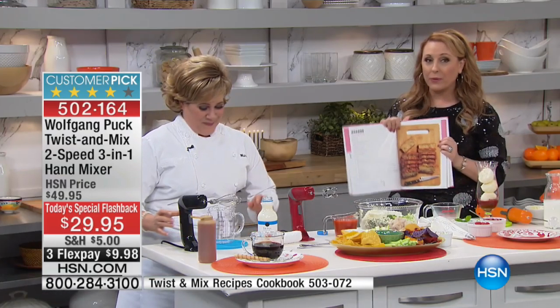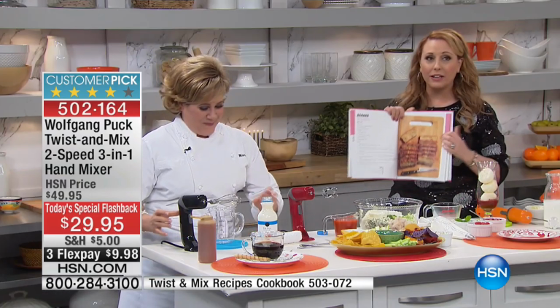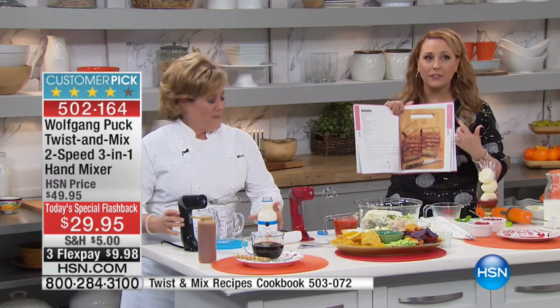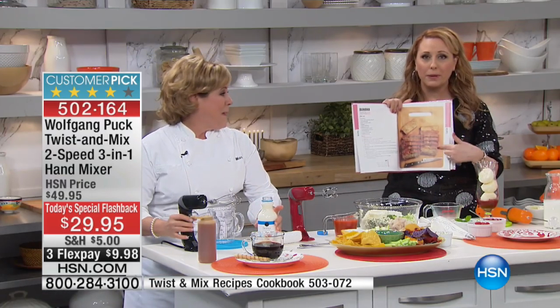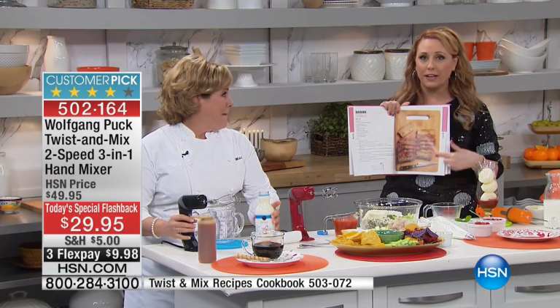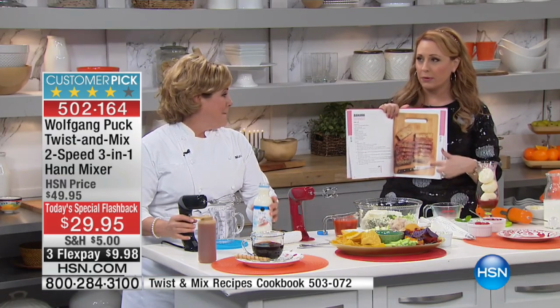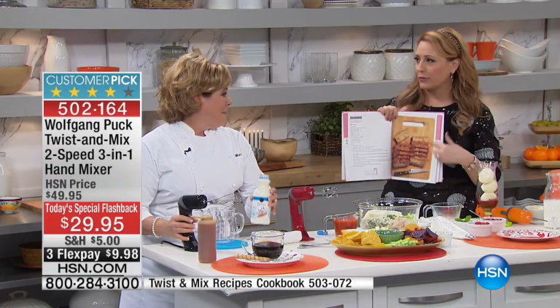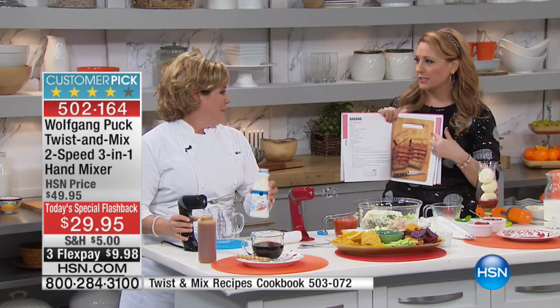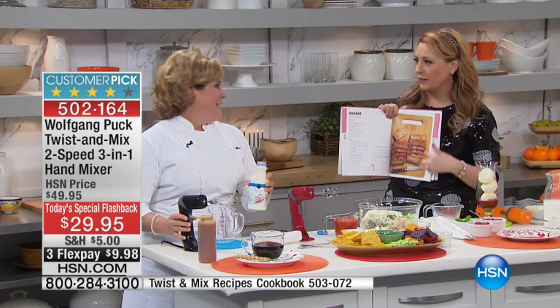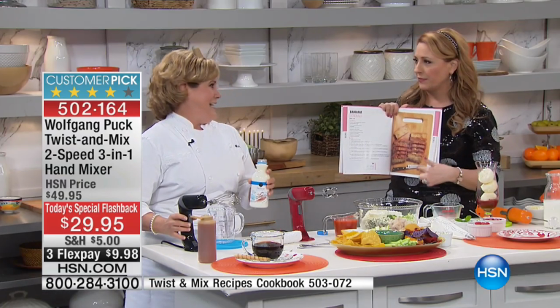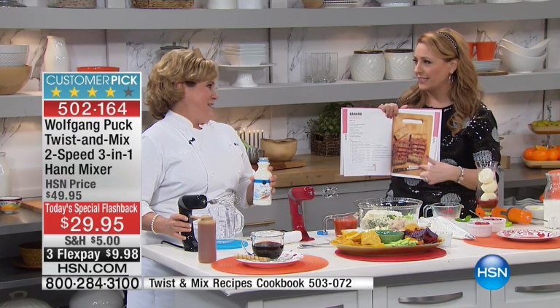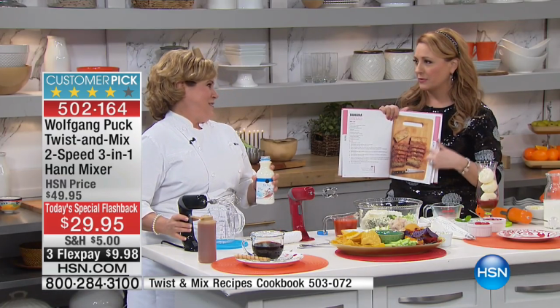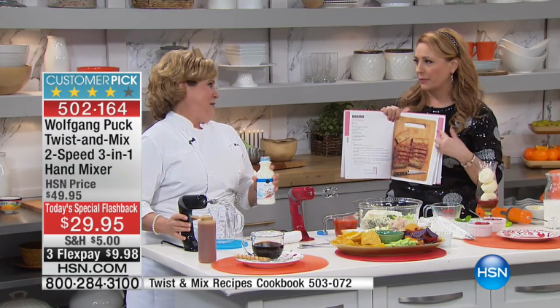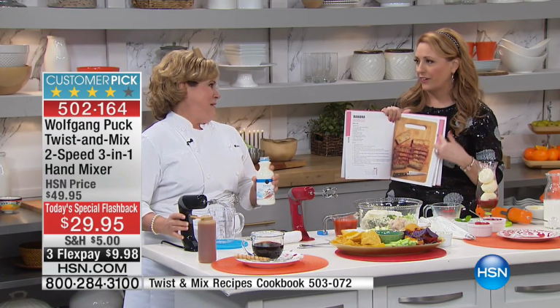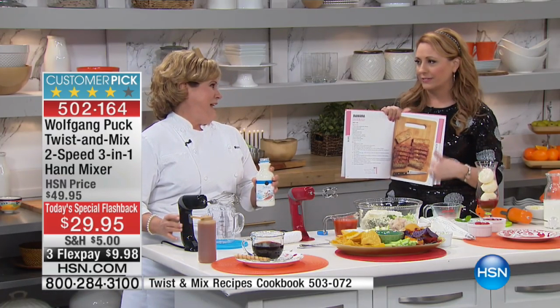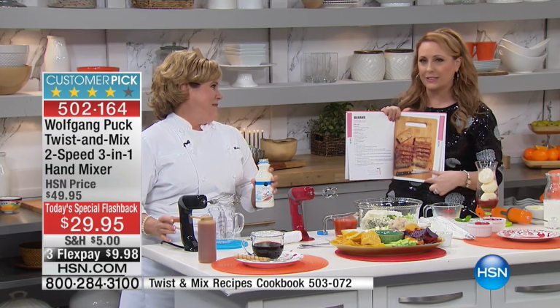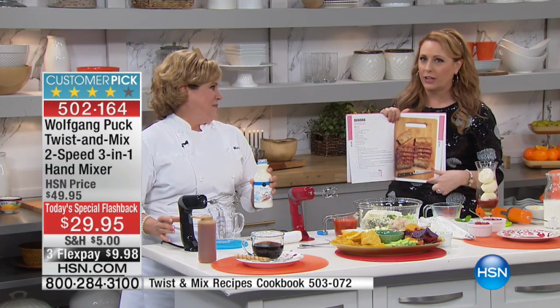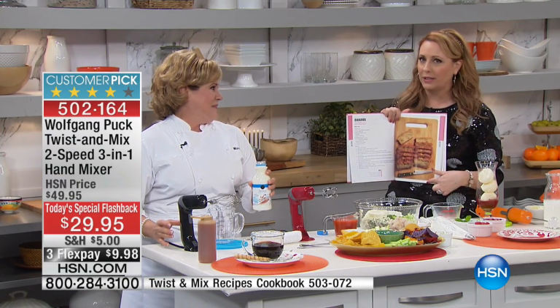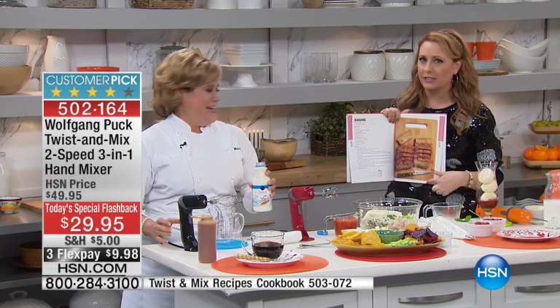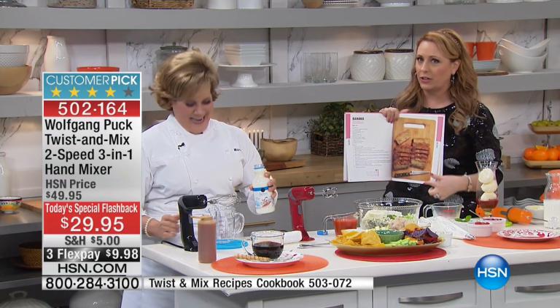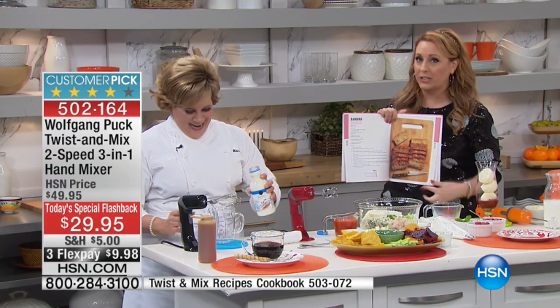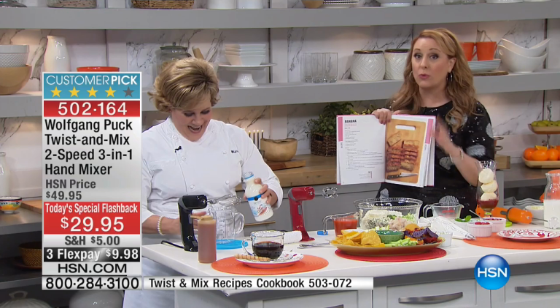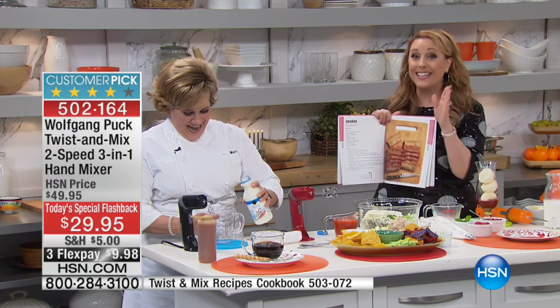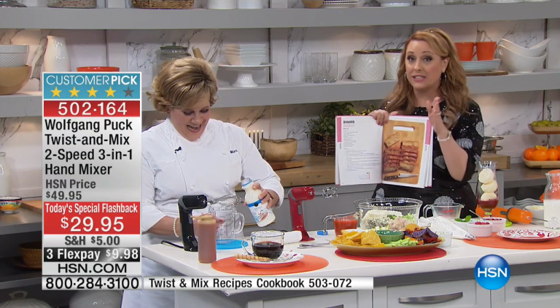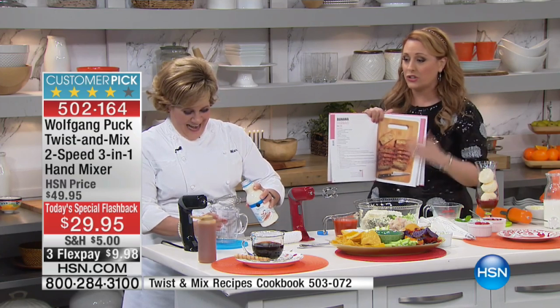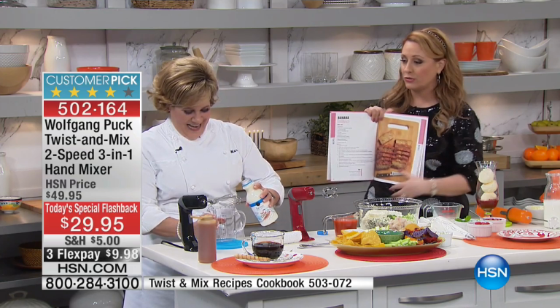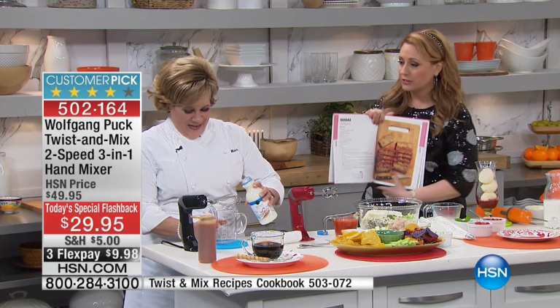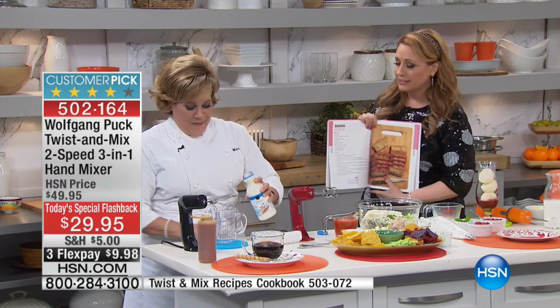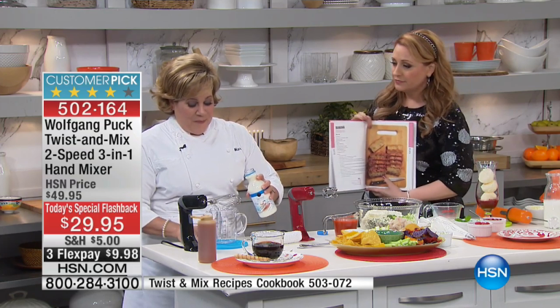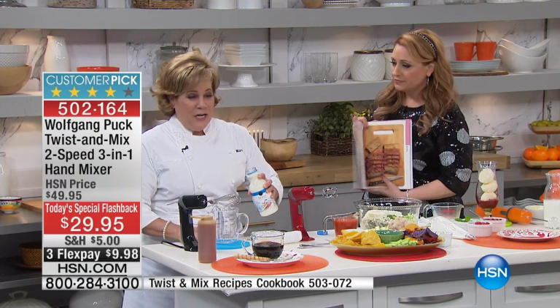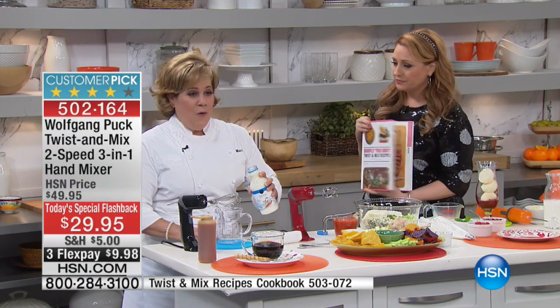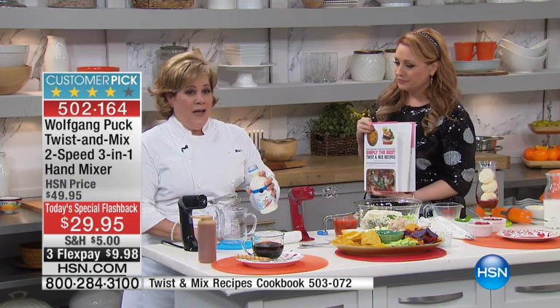I love your banana bread recipe from this — that's one of my favorites. So yummy, and it's so easy too.